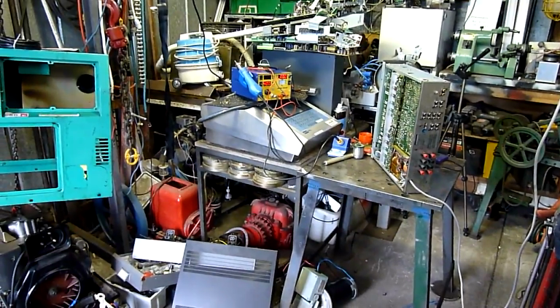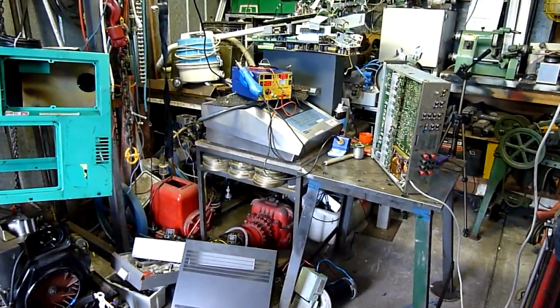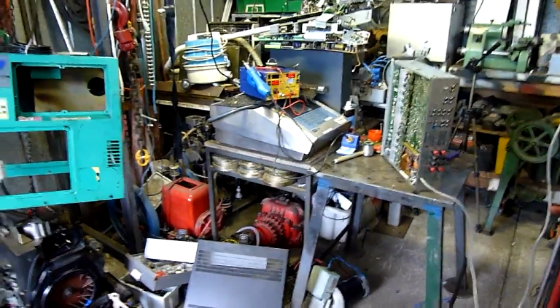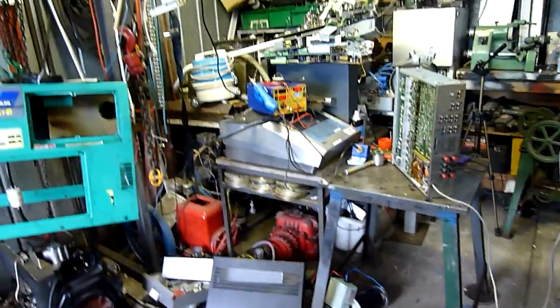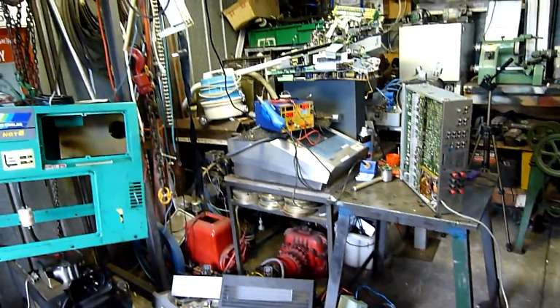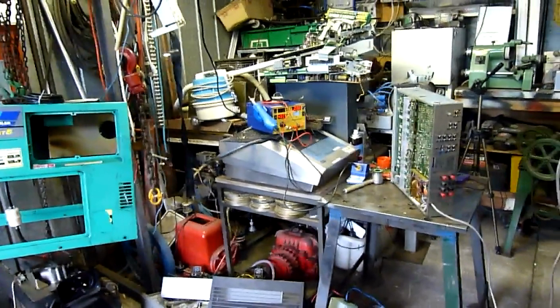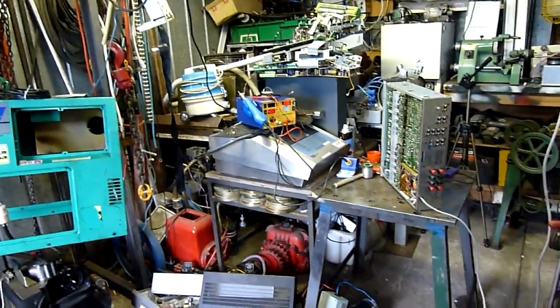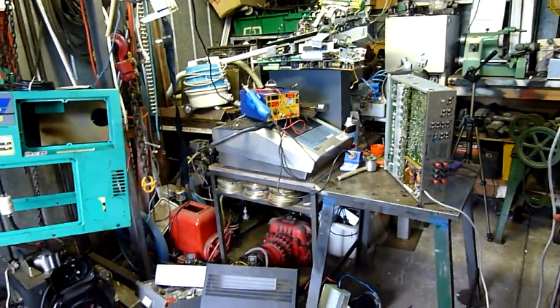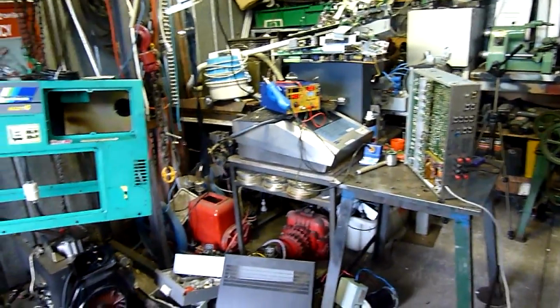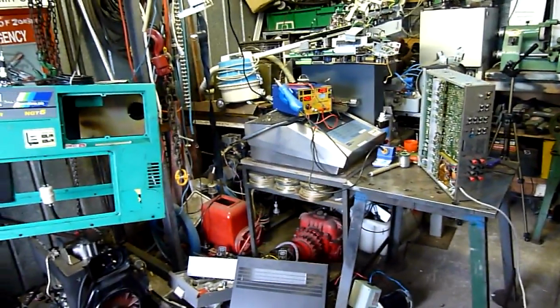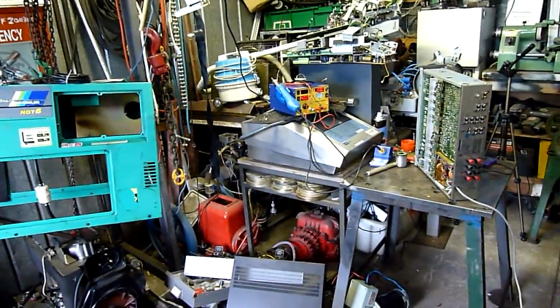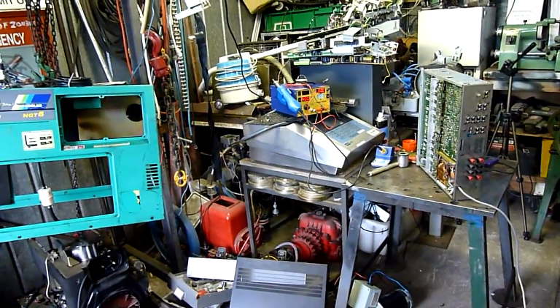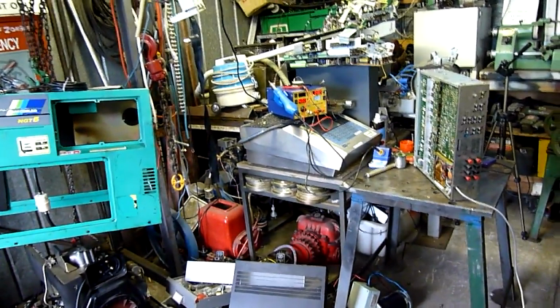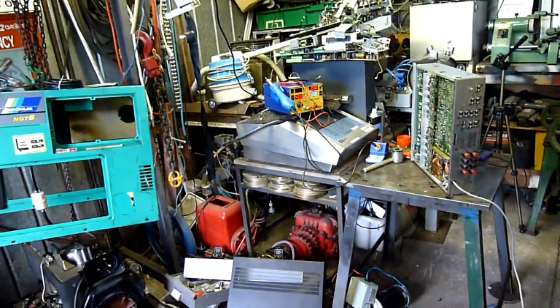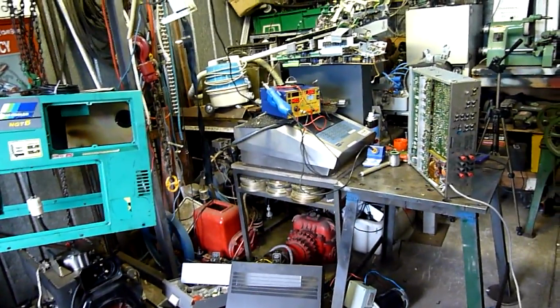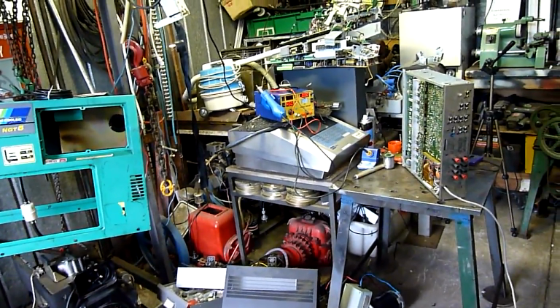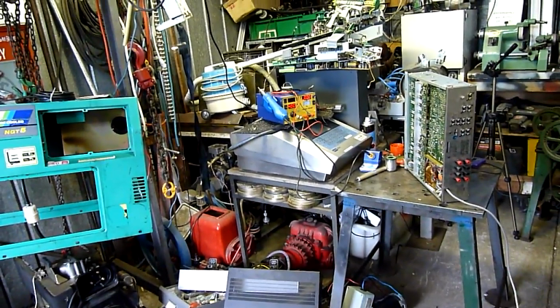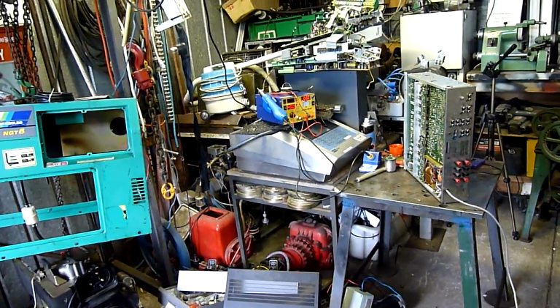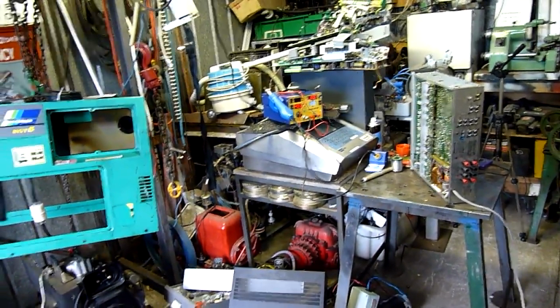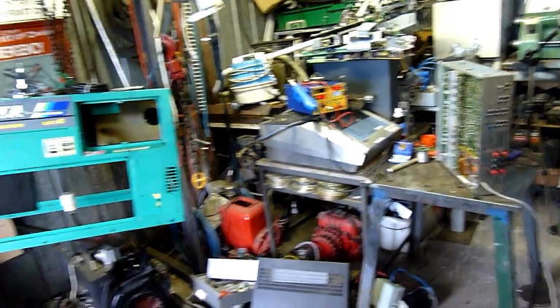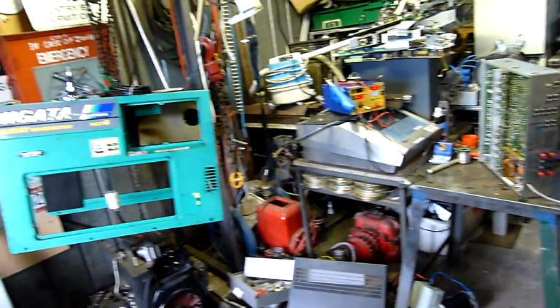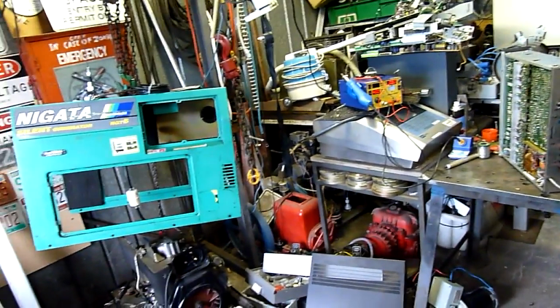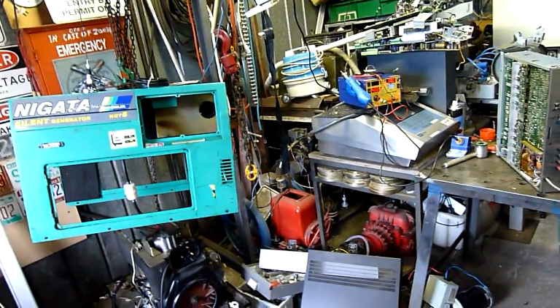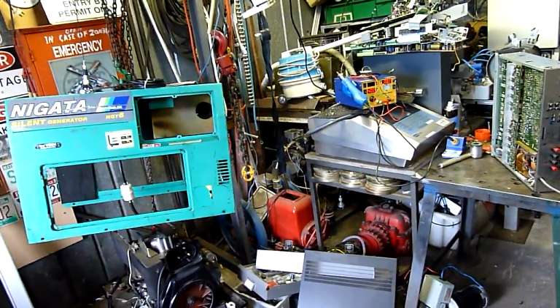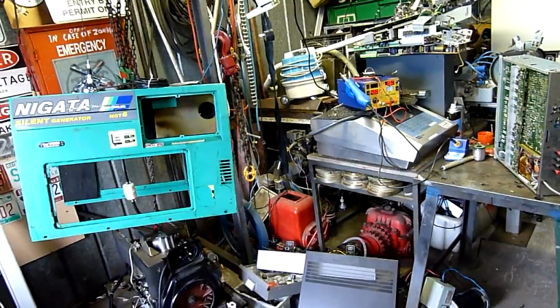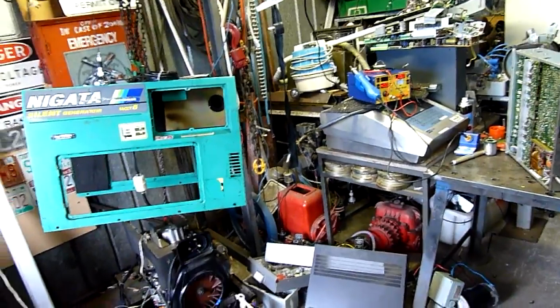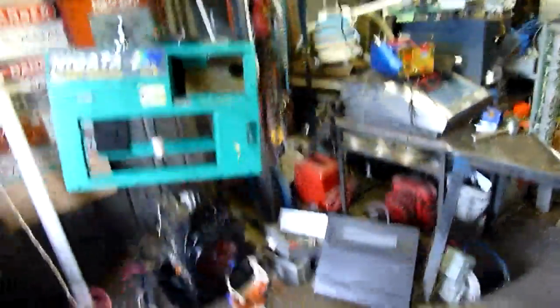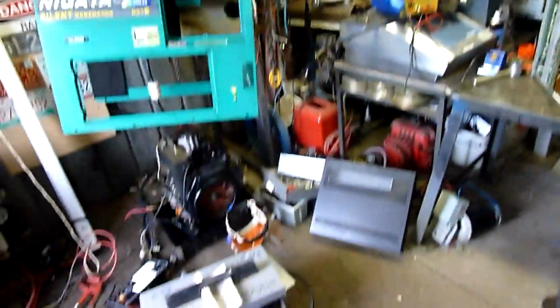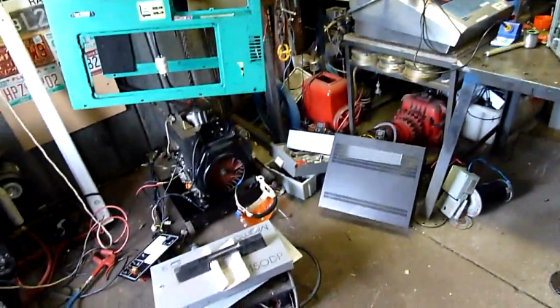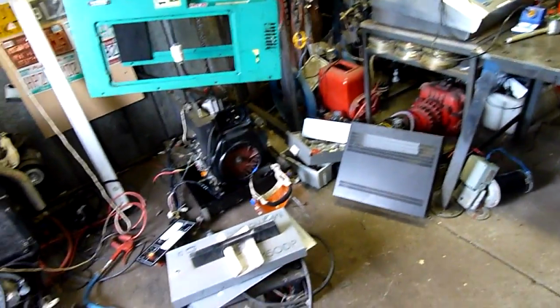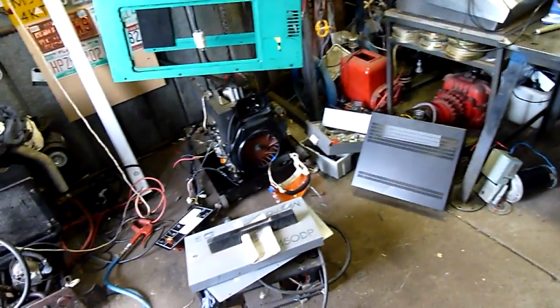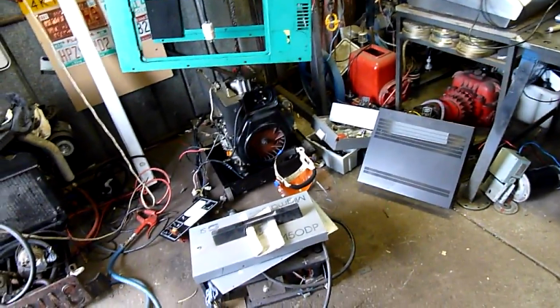G'day folks, welcome to another little Ramblotronic random Friday afternoon.